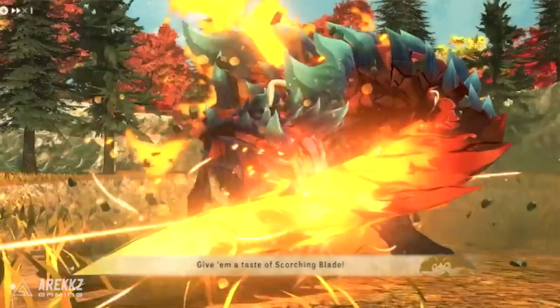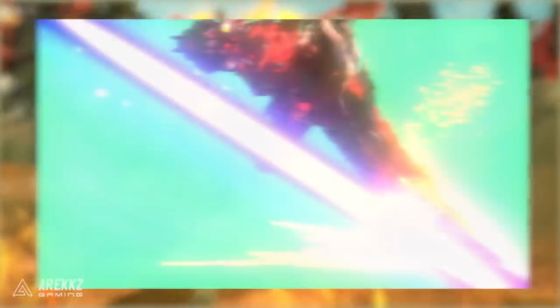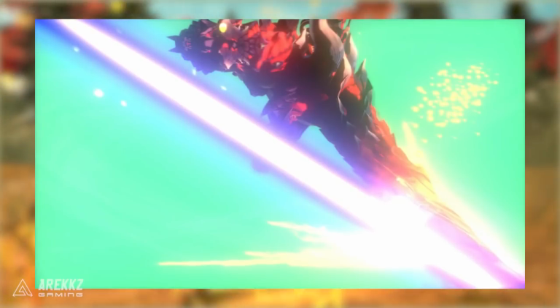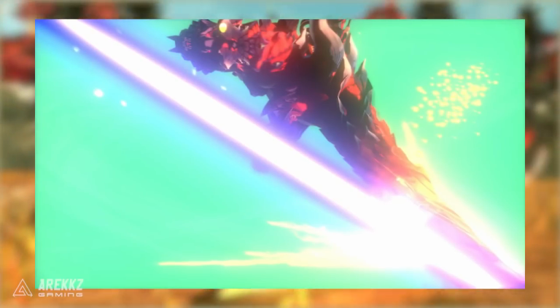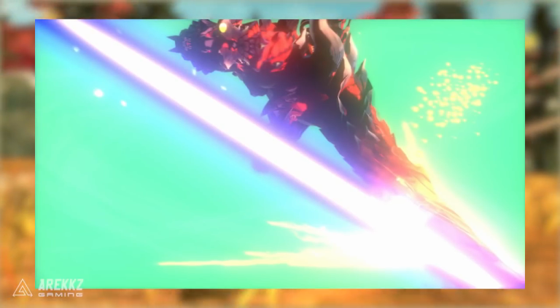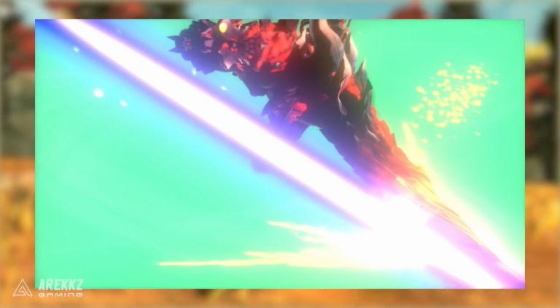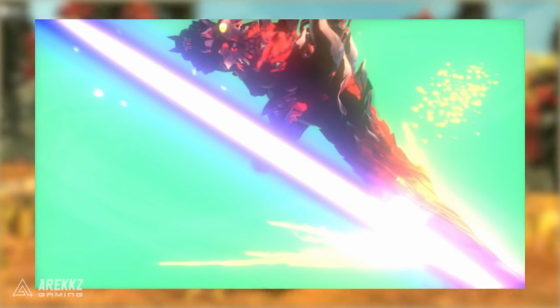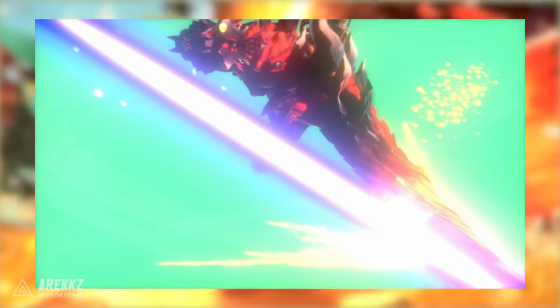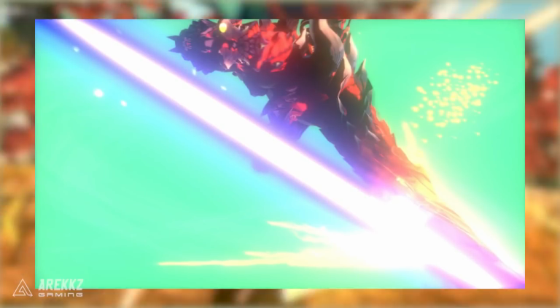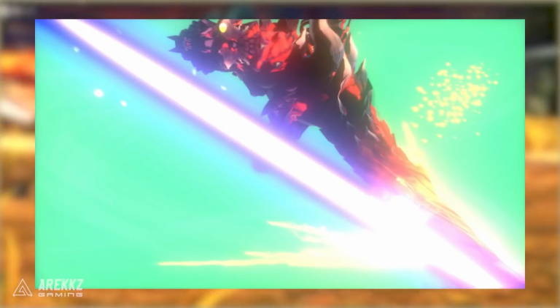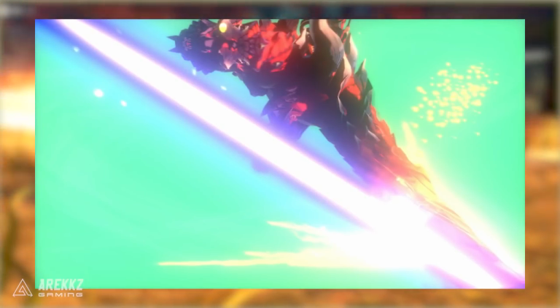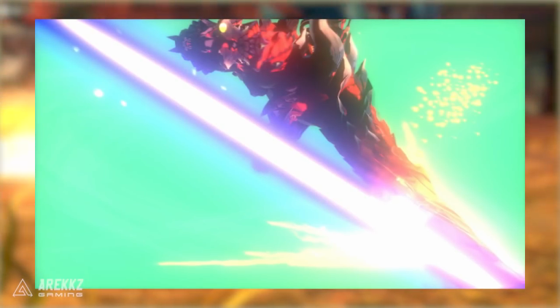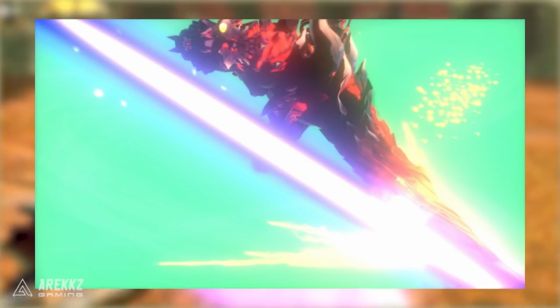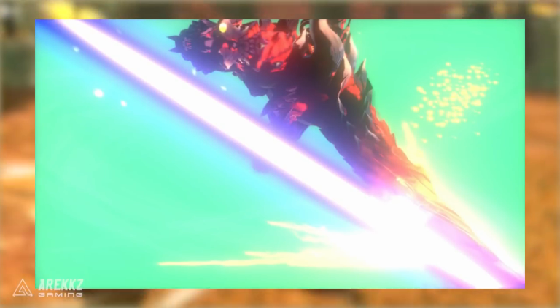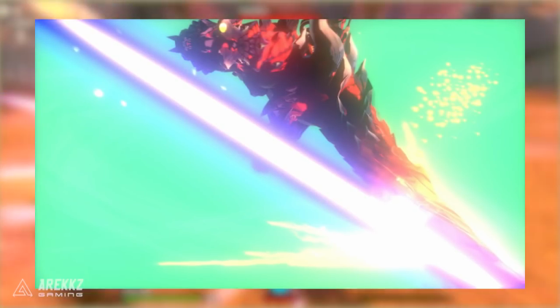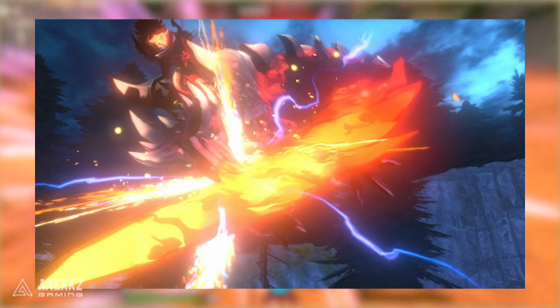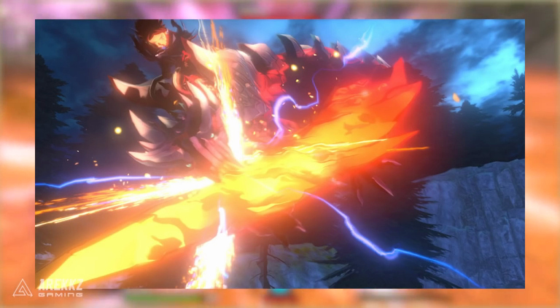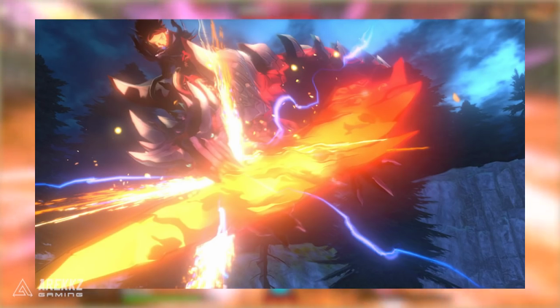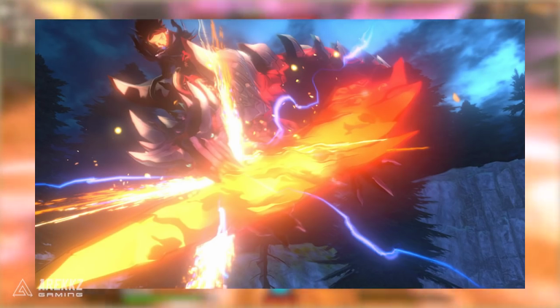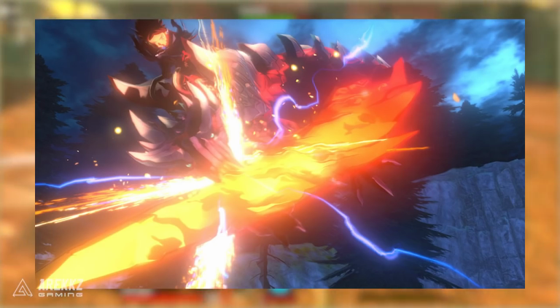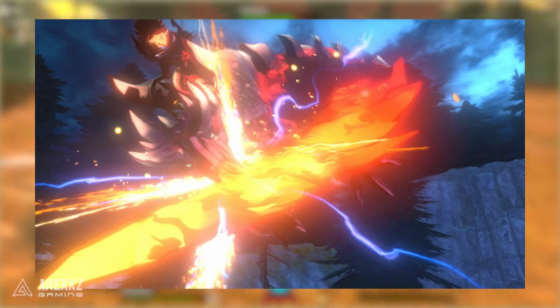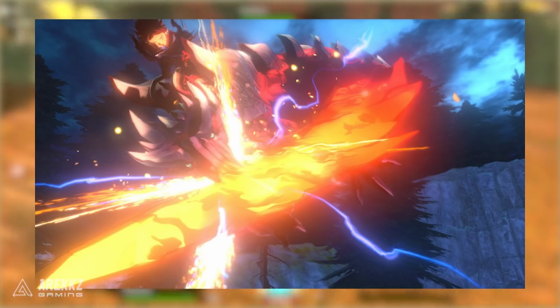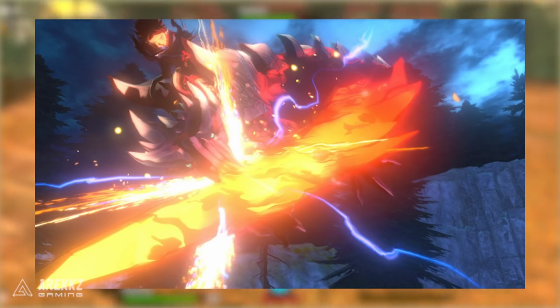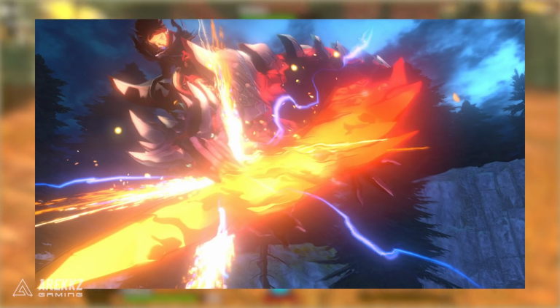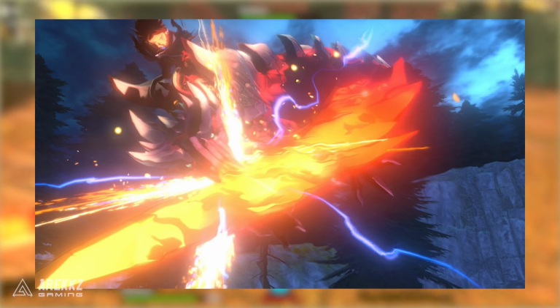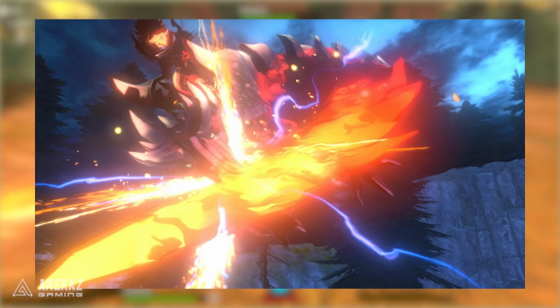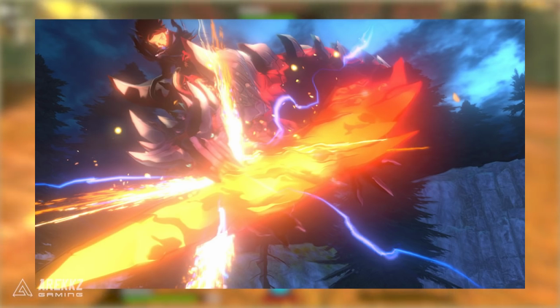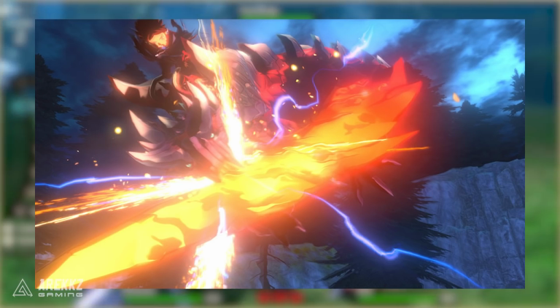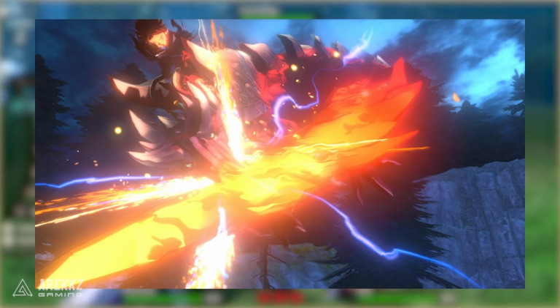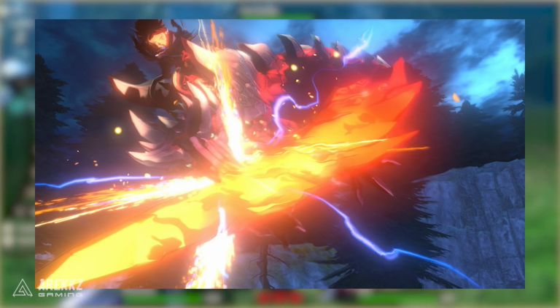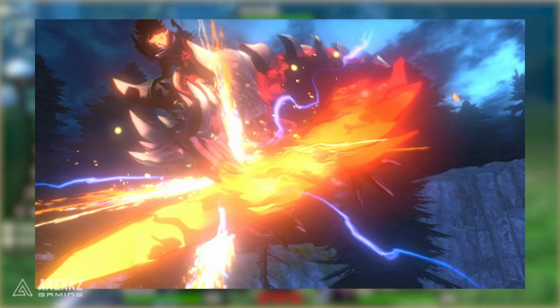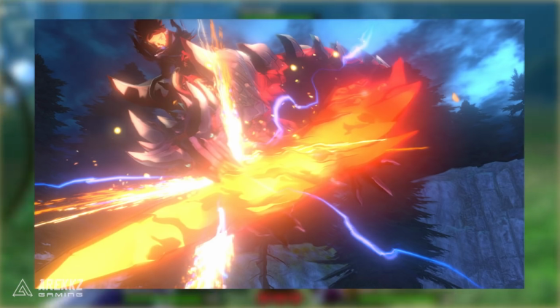They also have a kinship skill called X-Blaze that we have a few screenshots of but also got to see in action in the new trailer.